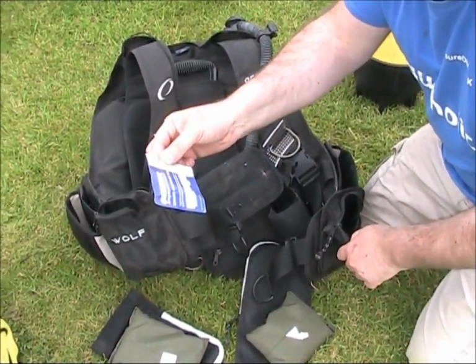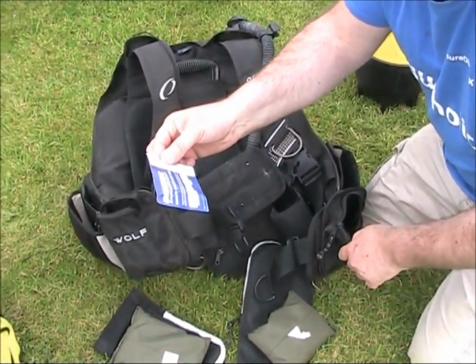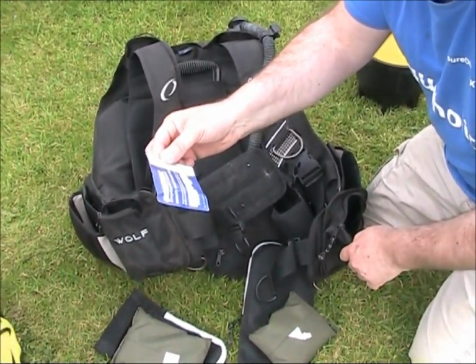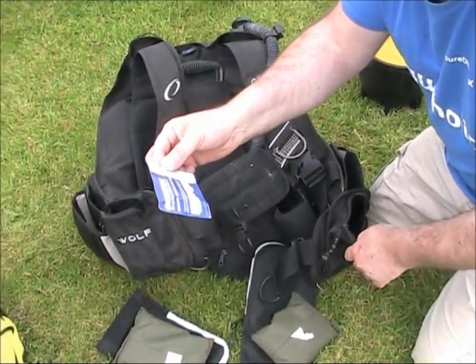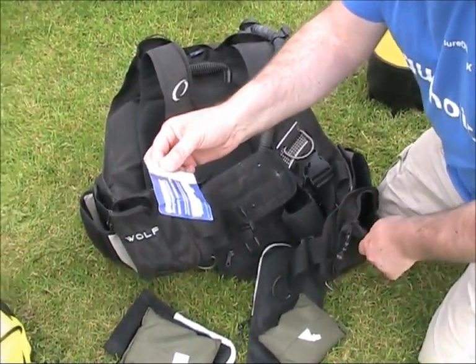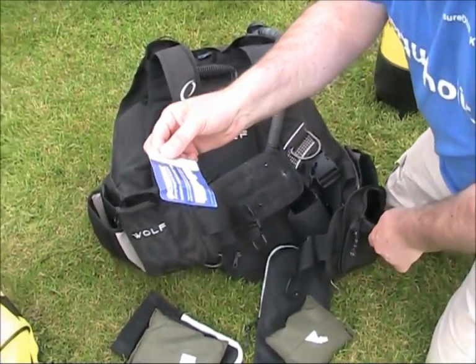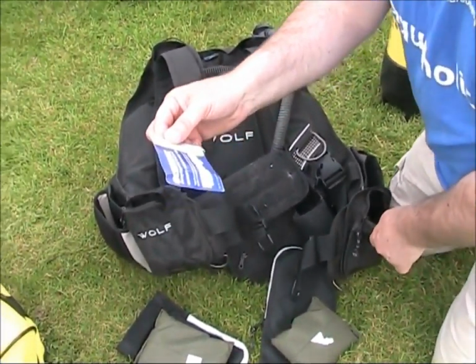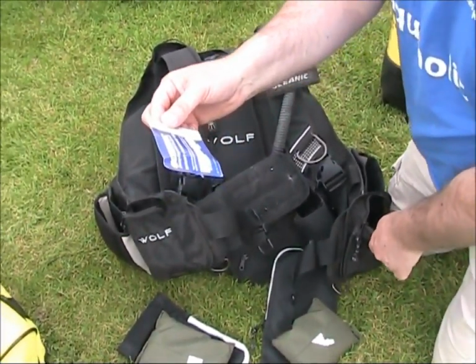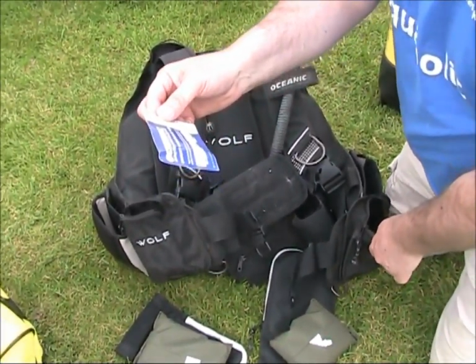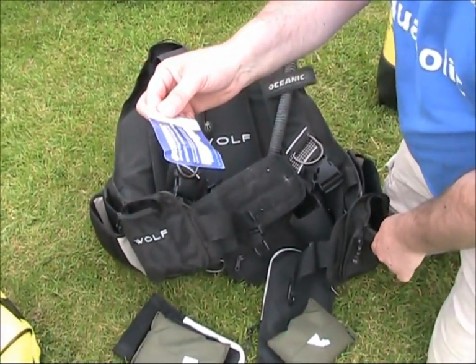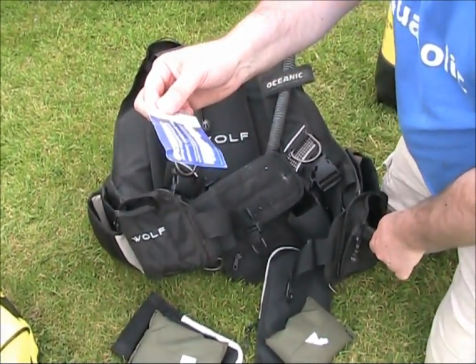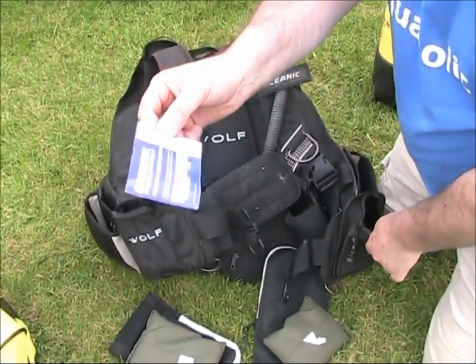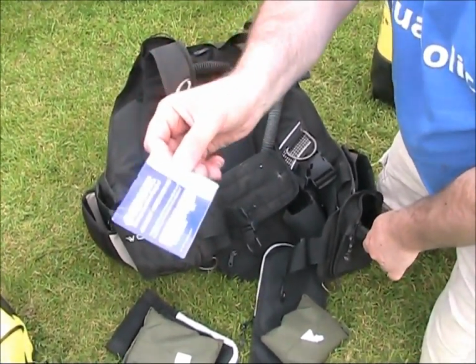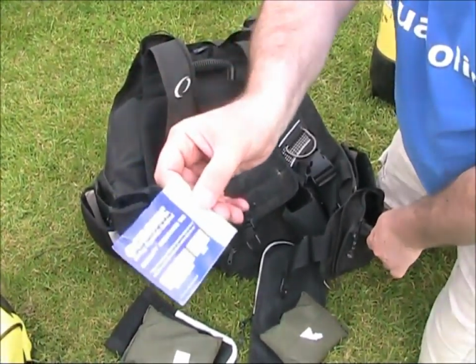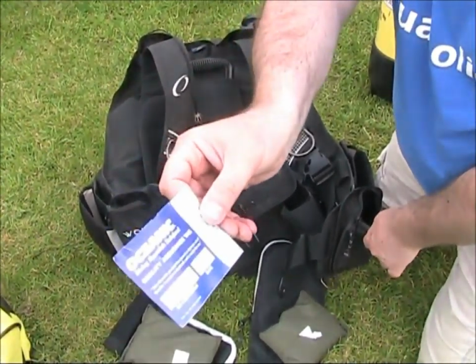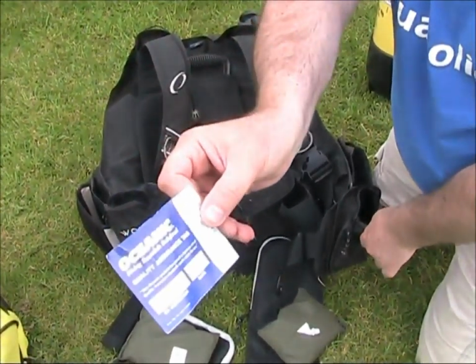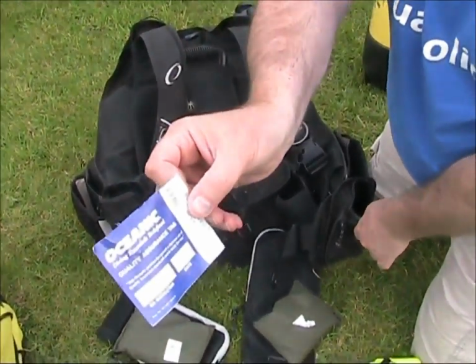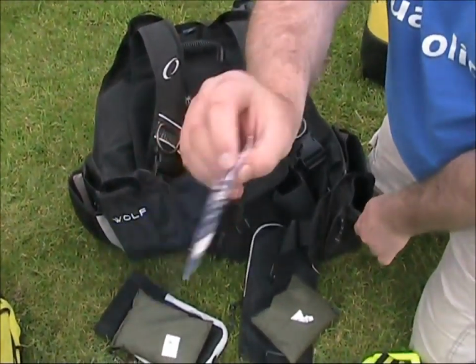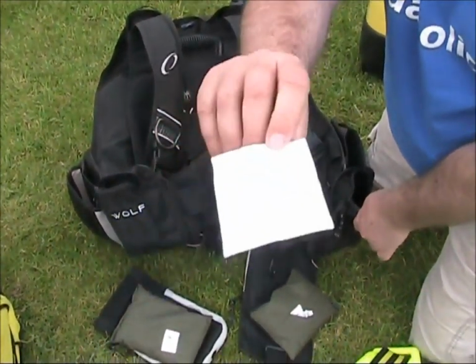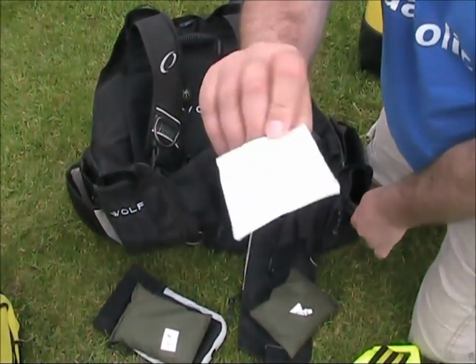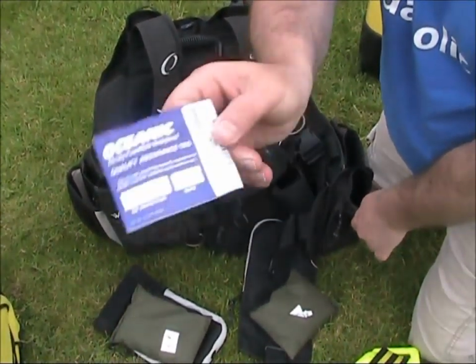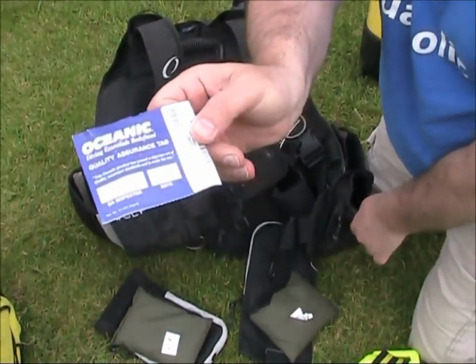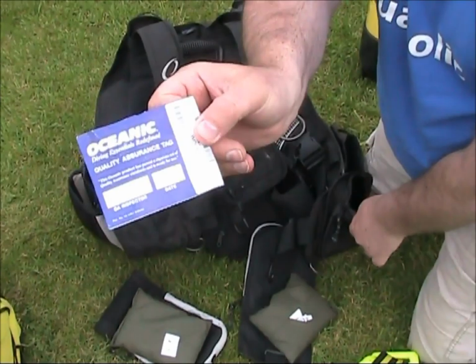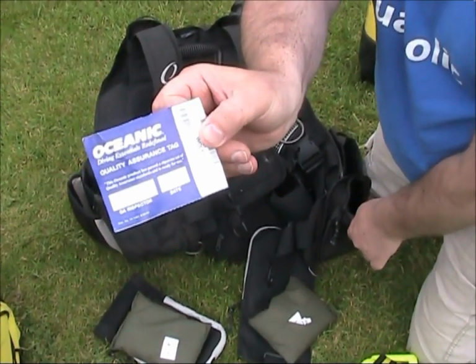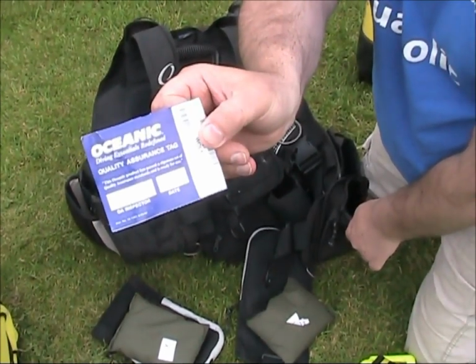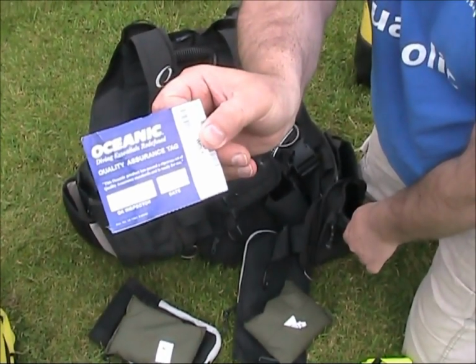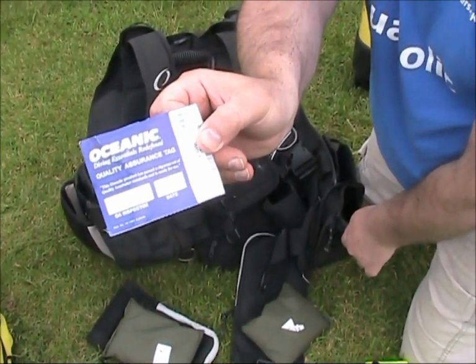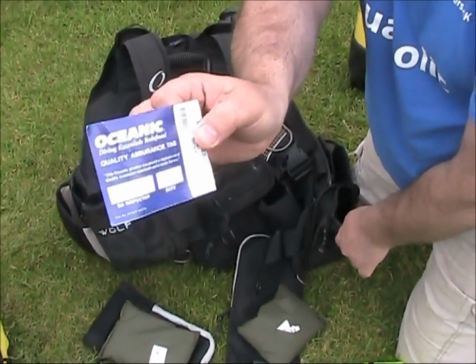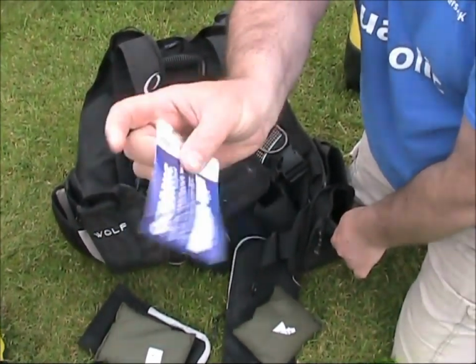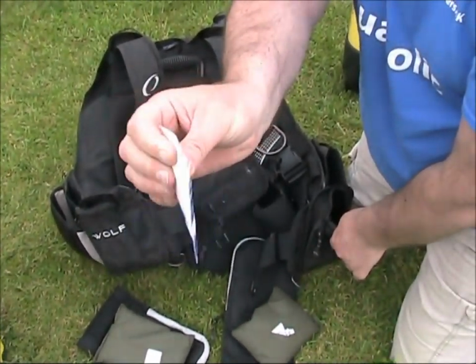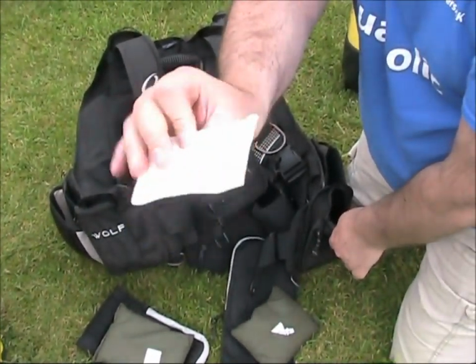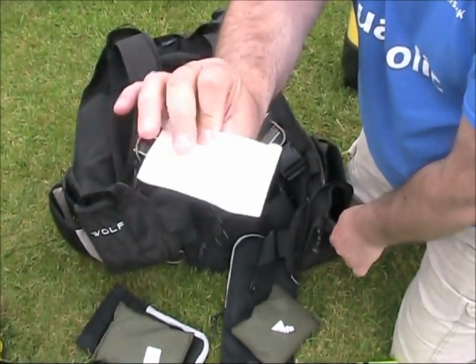Oceanic Diving Essentials quality assurance tag from when it was brand new - still in there.